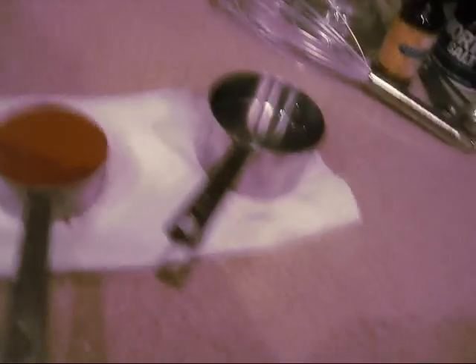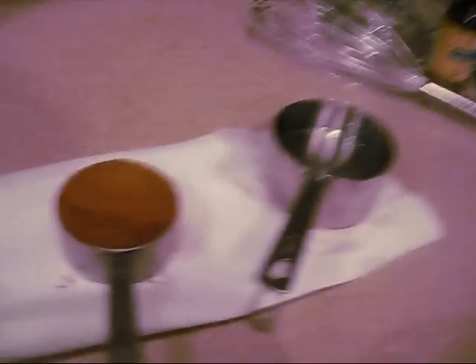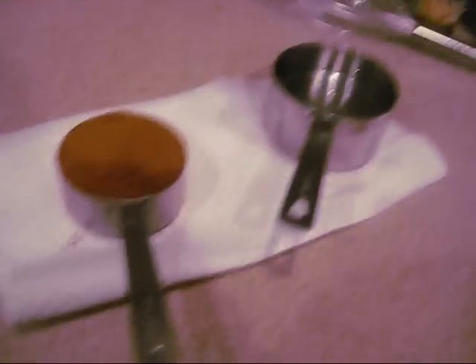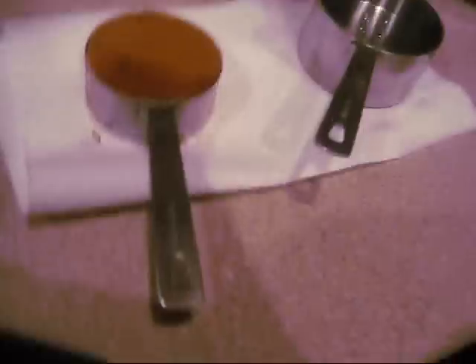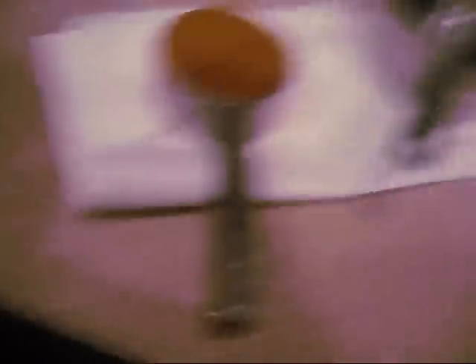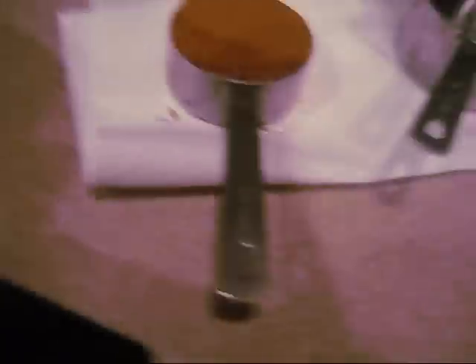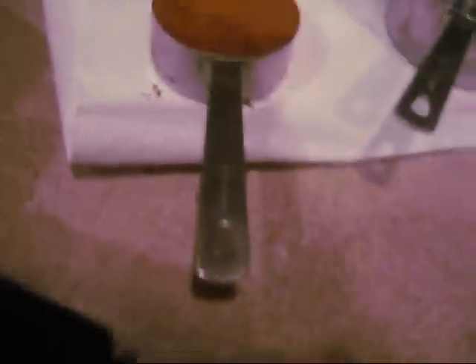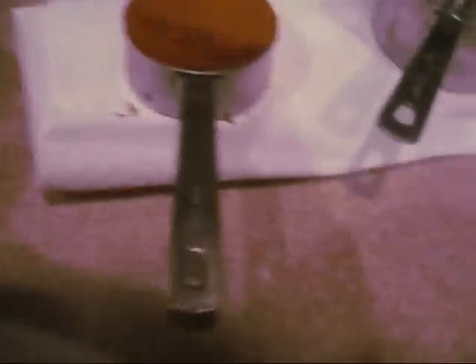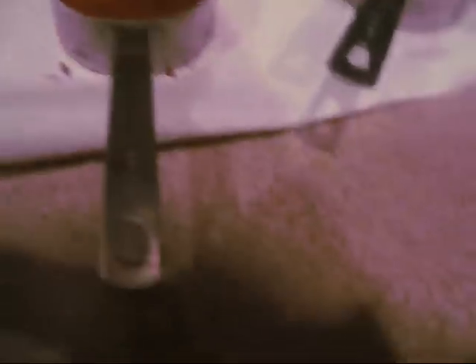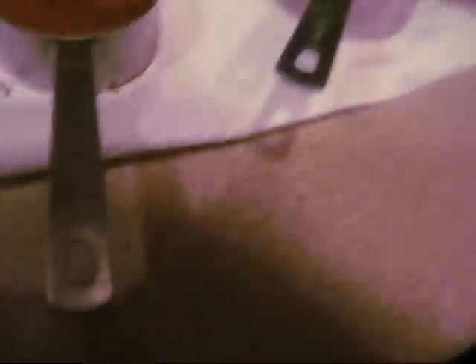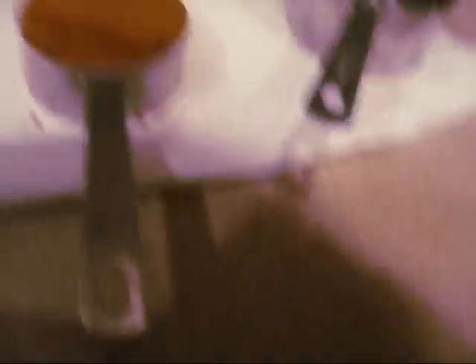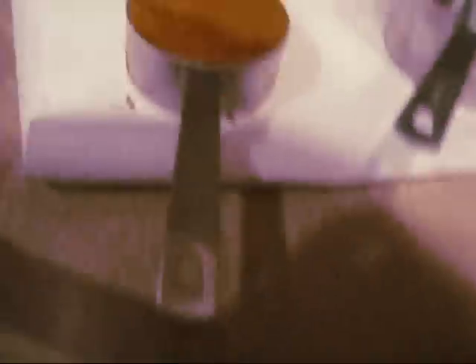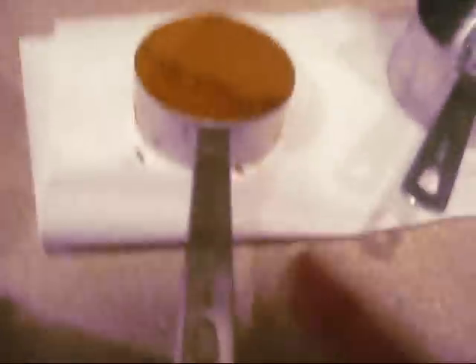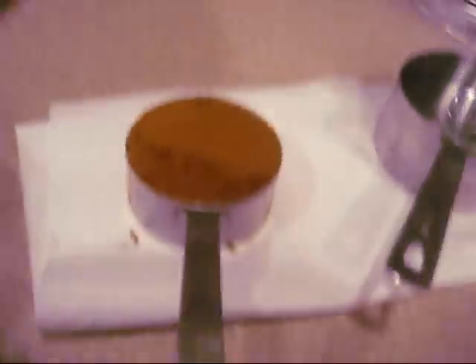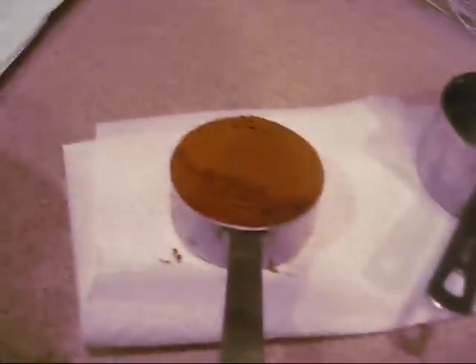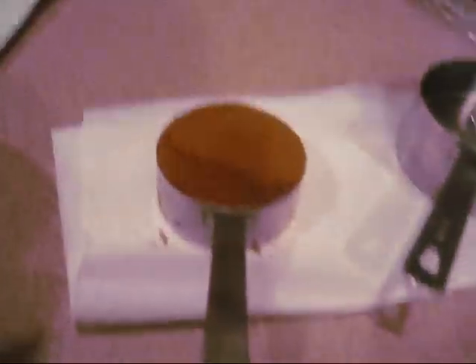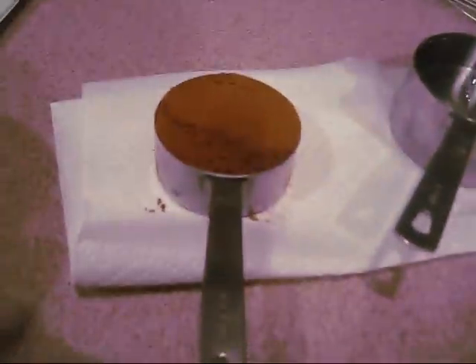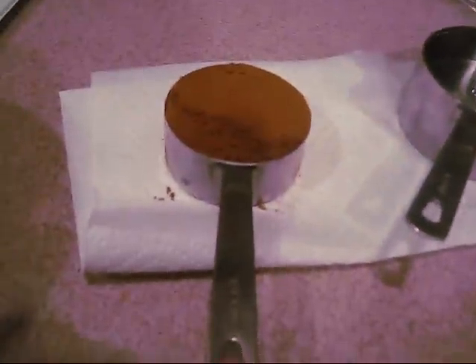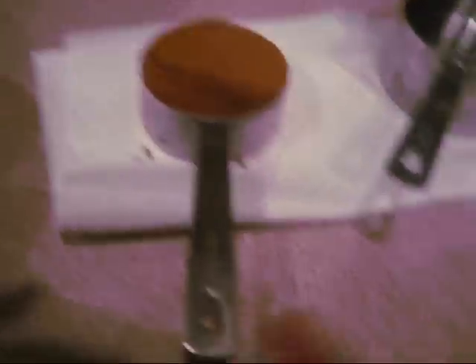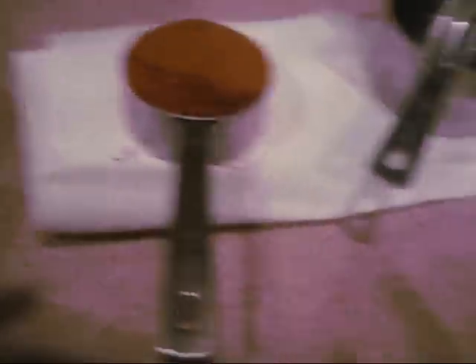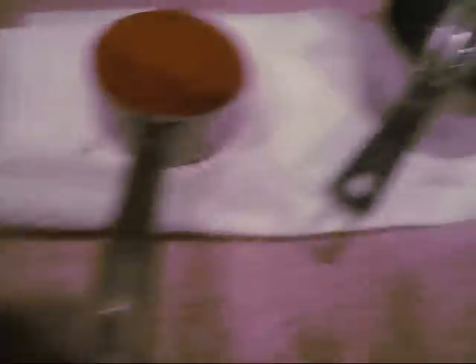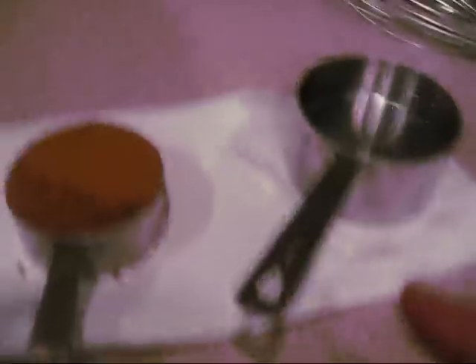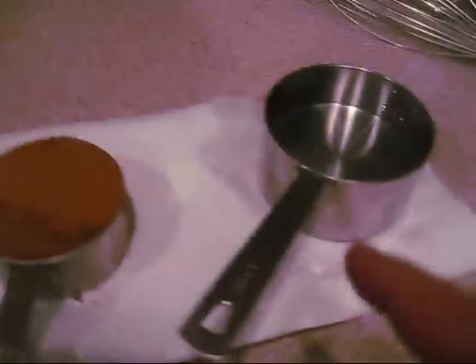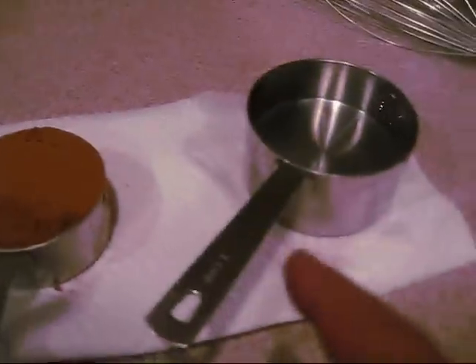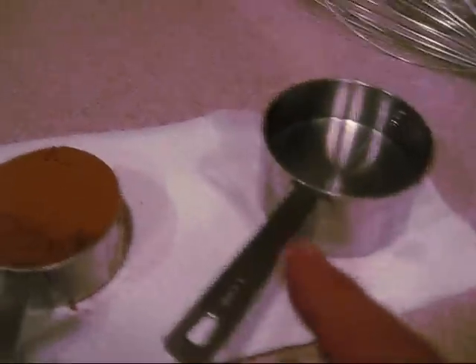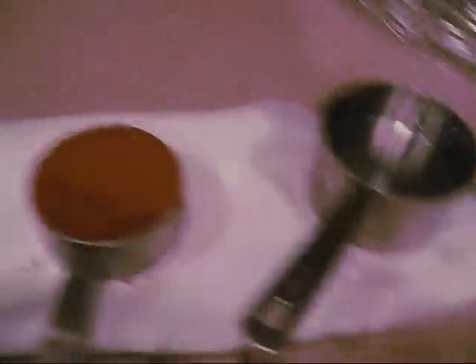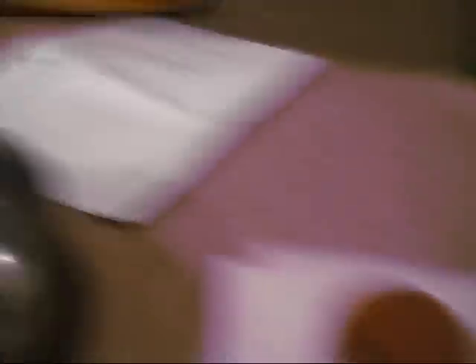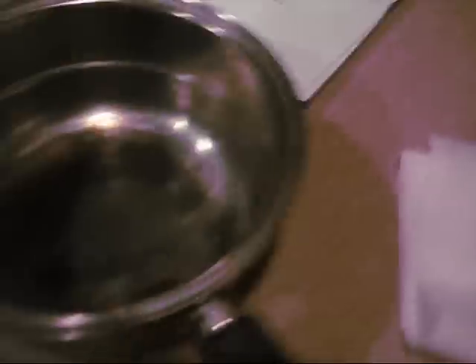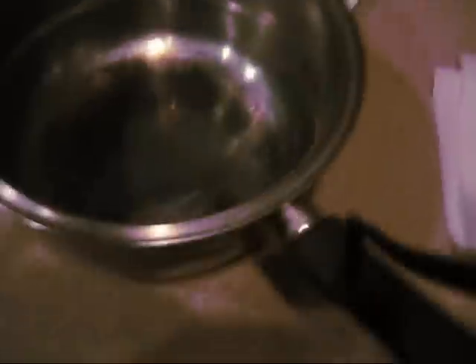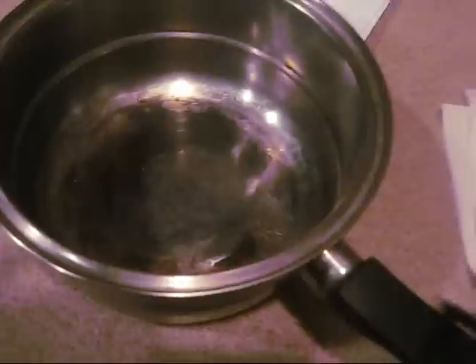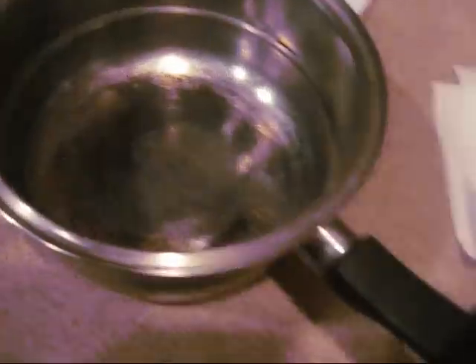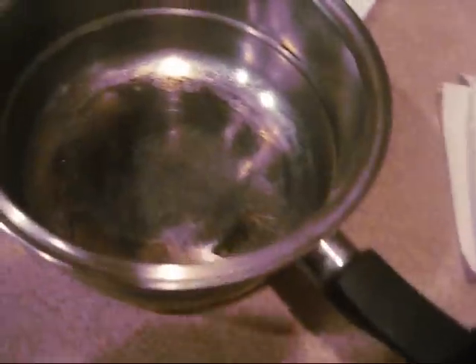Step one is to mix one half cup of cocoa powder and one cup of water in the saucepan.